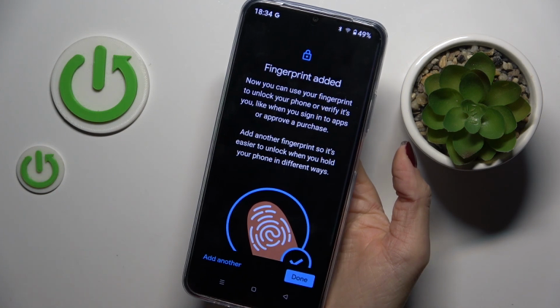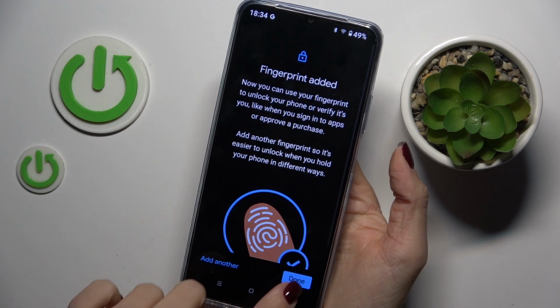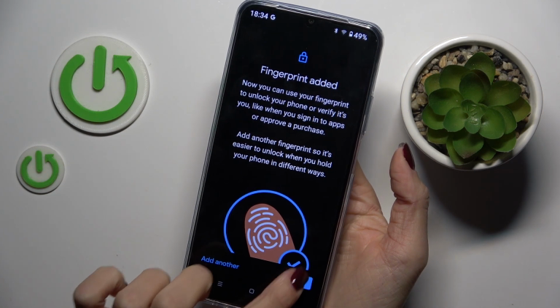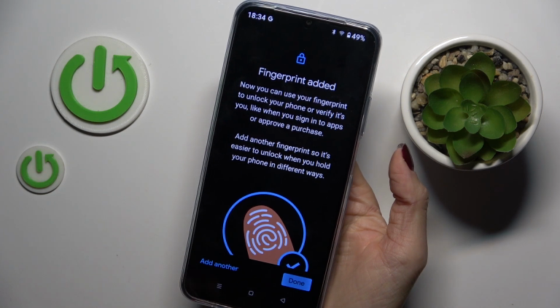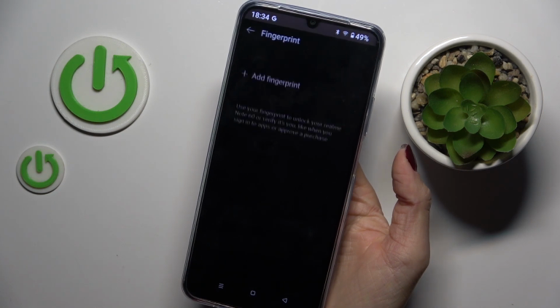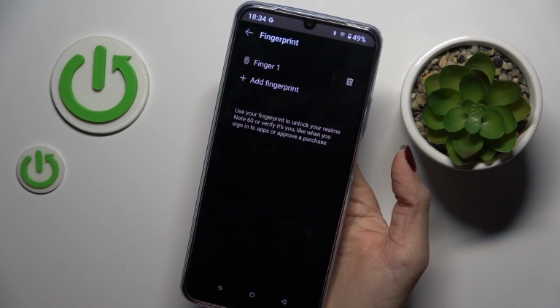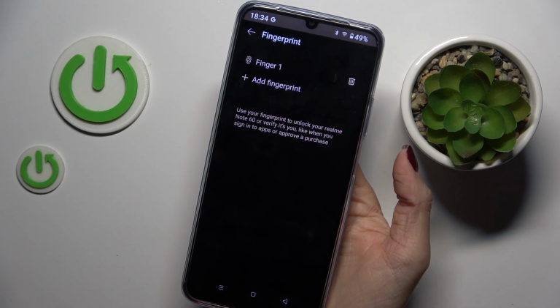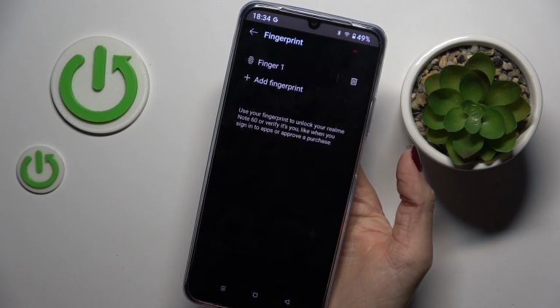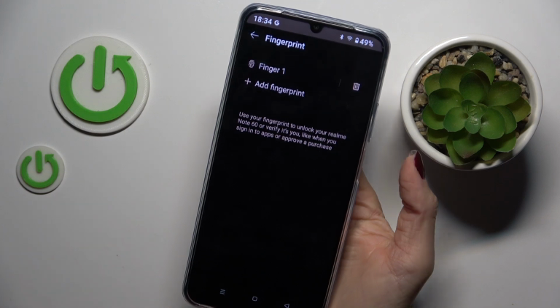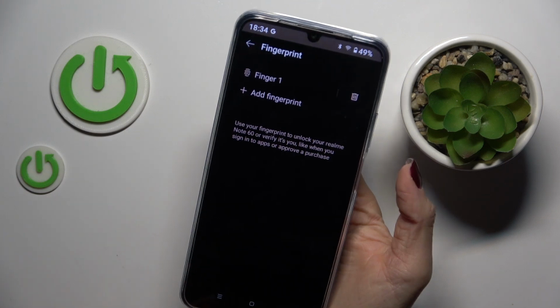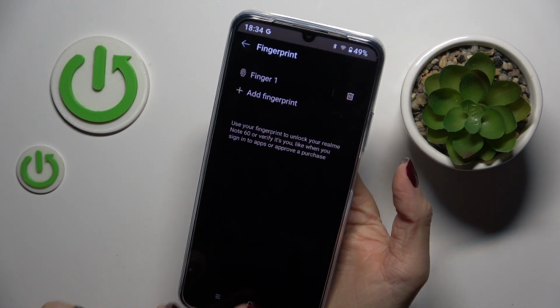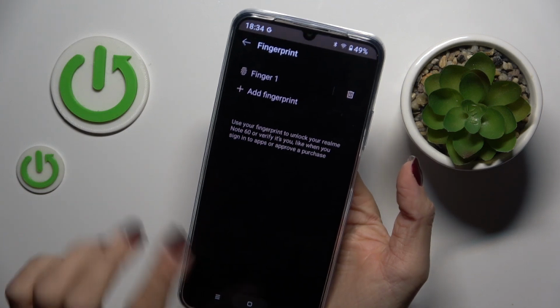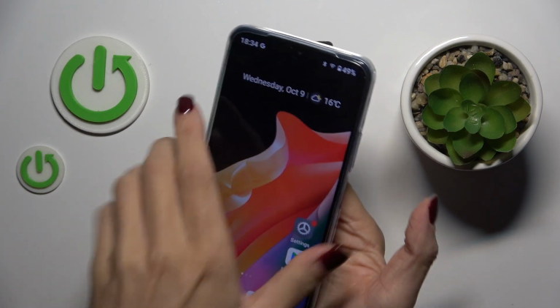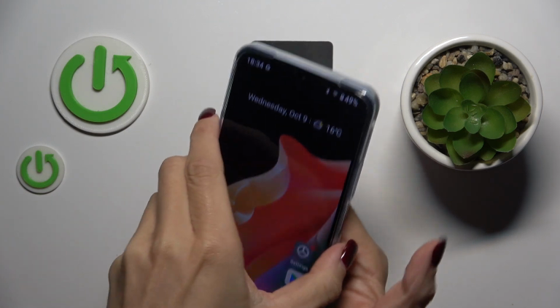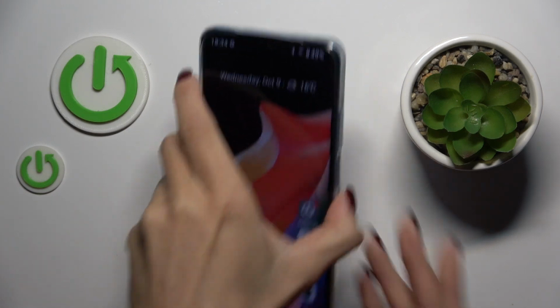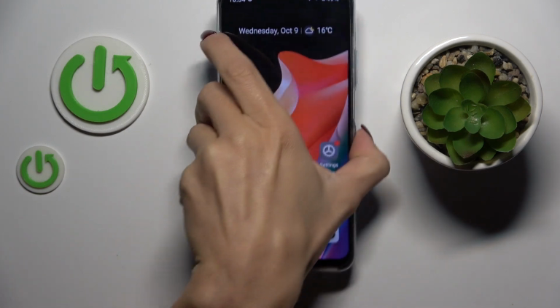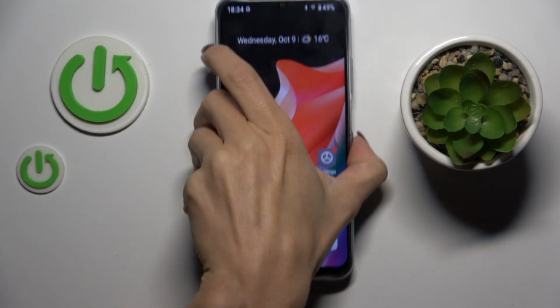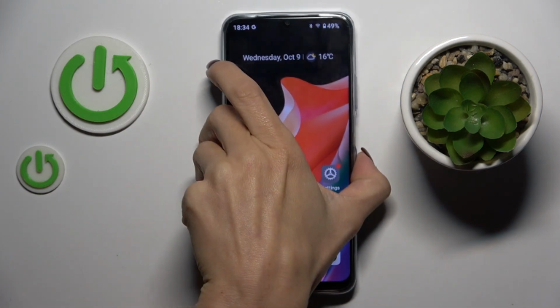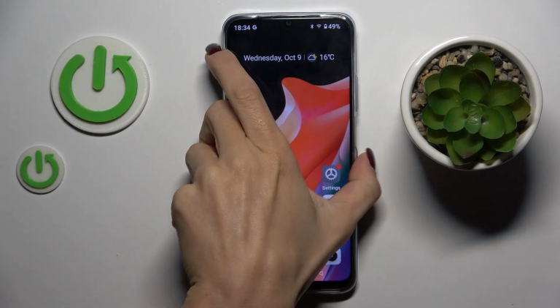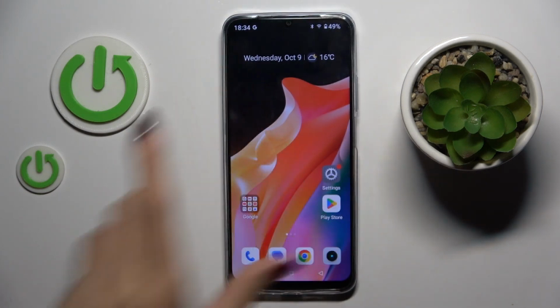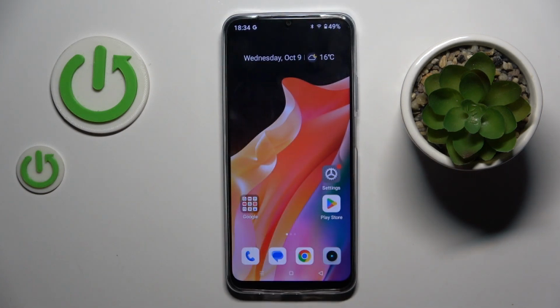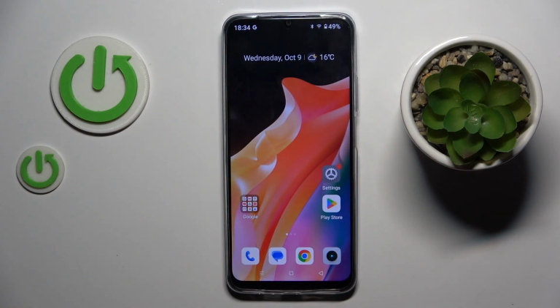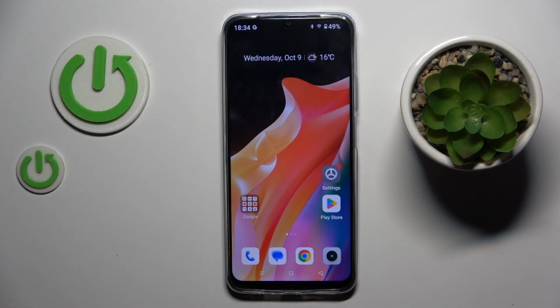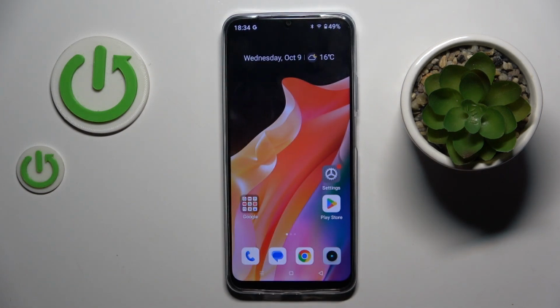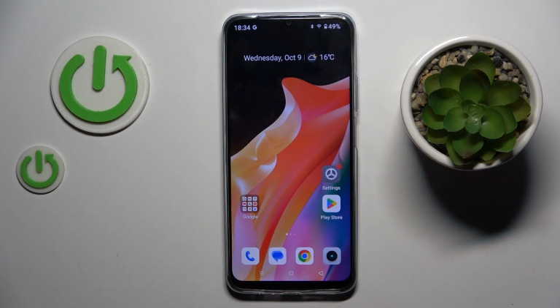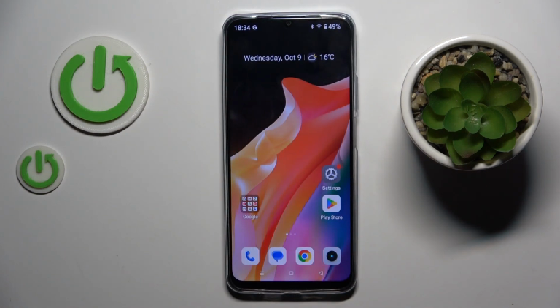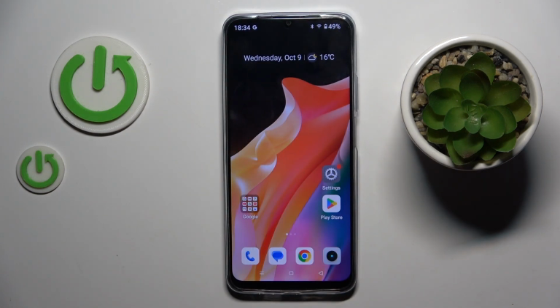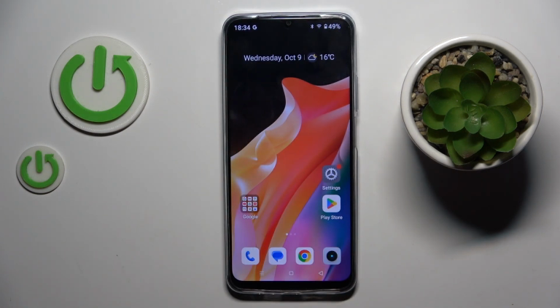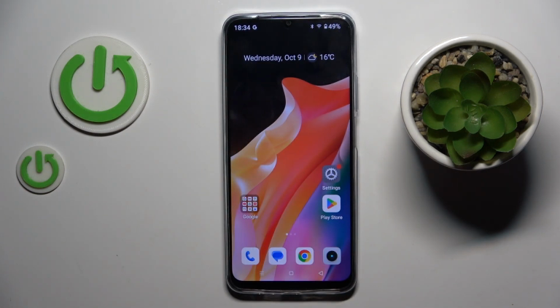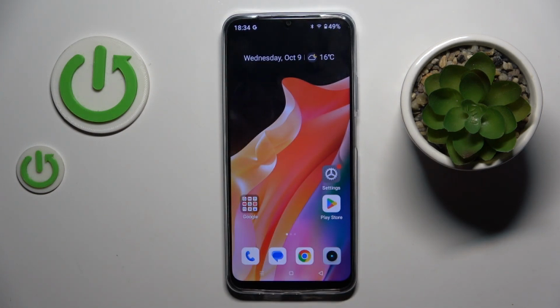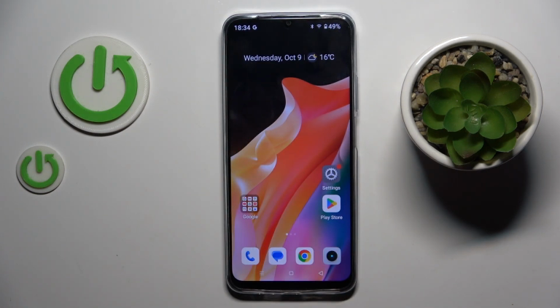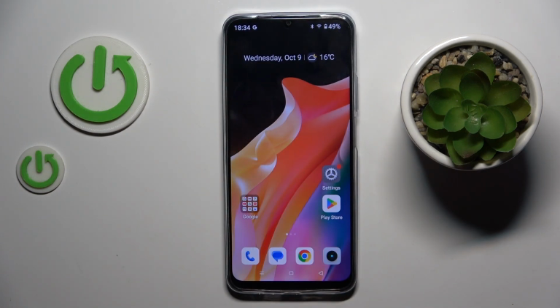Tap on Done and that's it. Thank you for watching — please subscribe to our channel and leave a thumbs up.